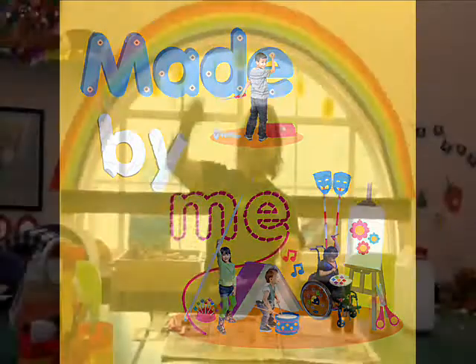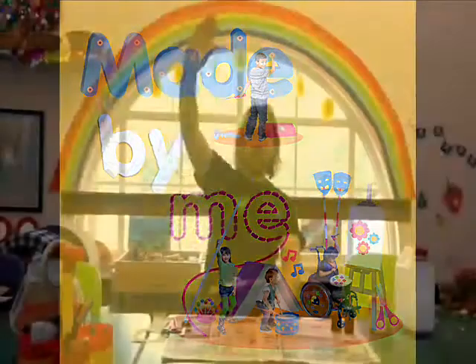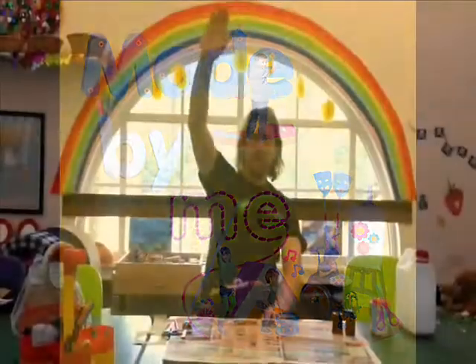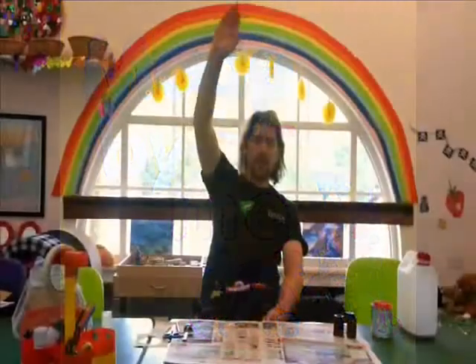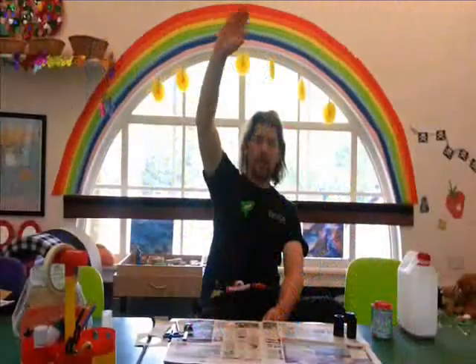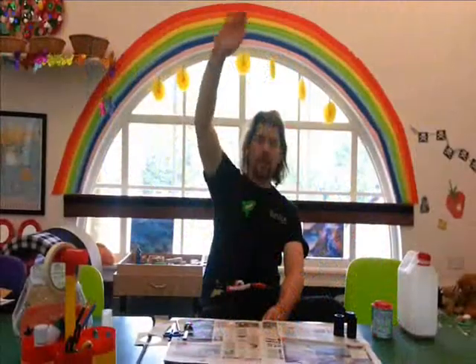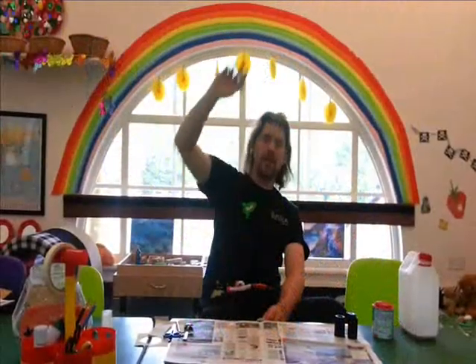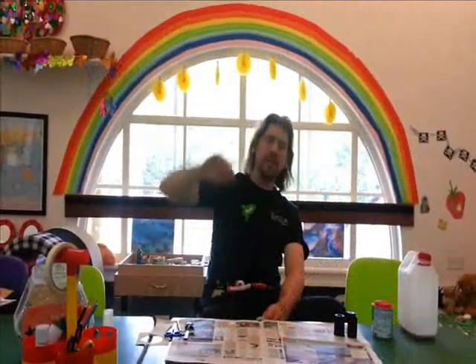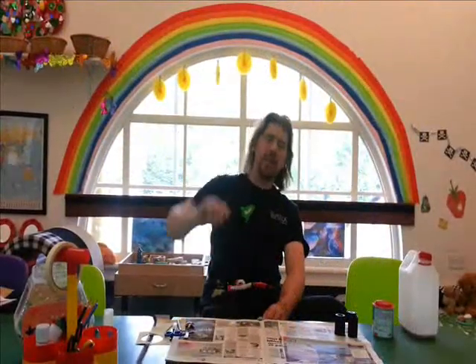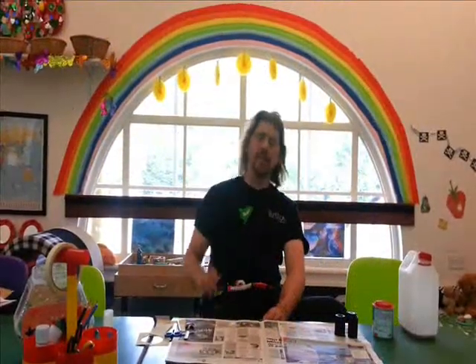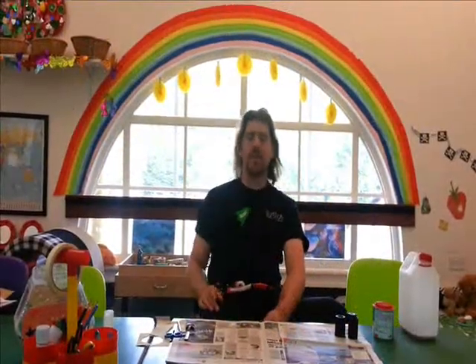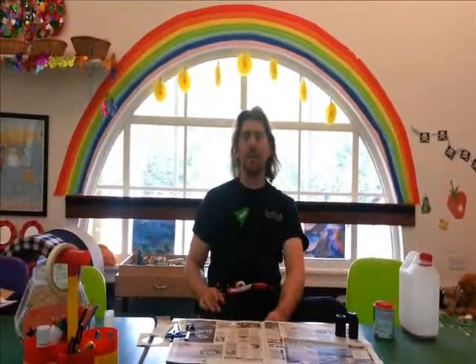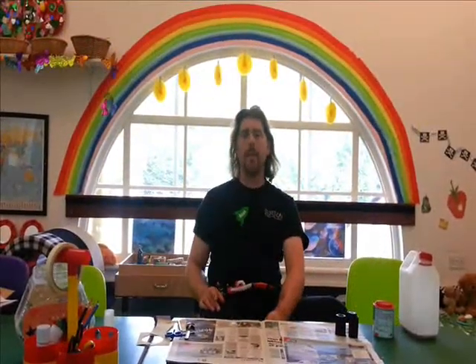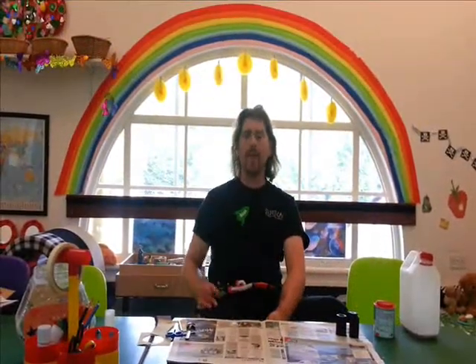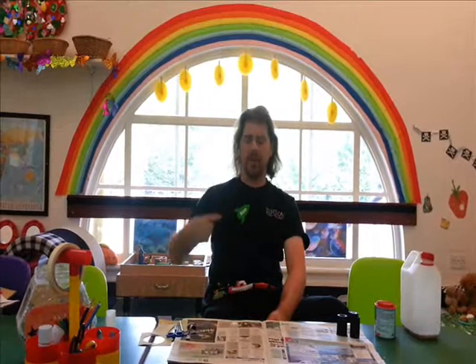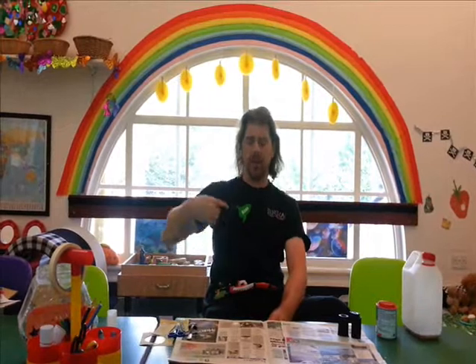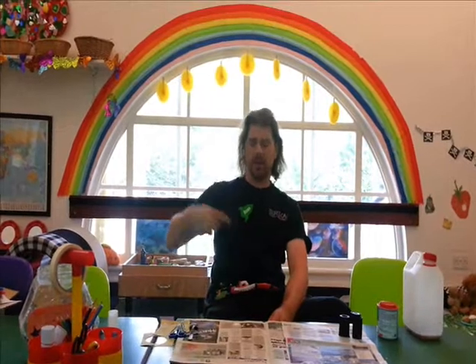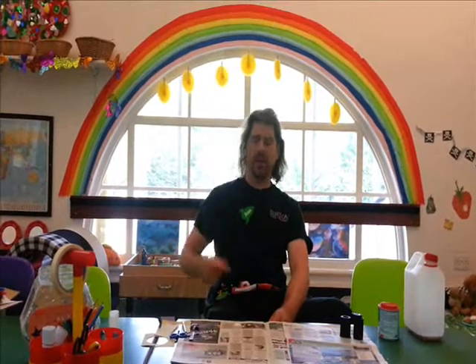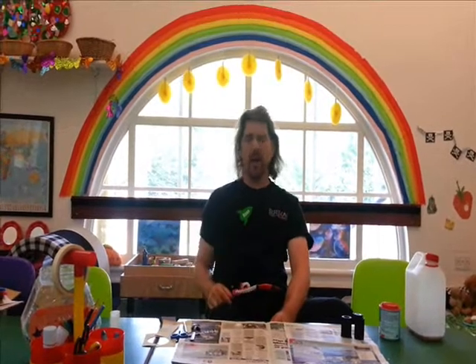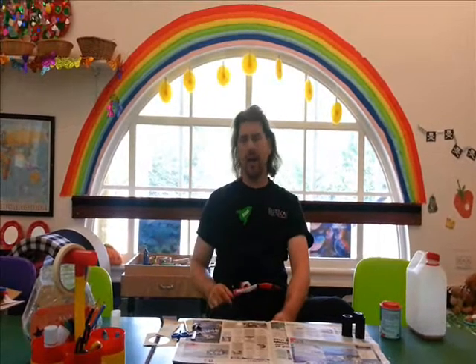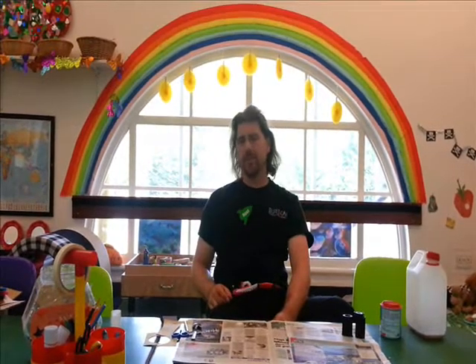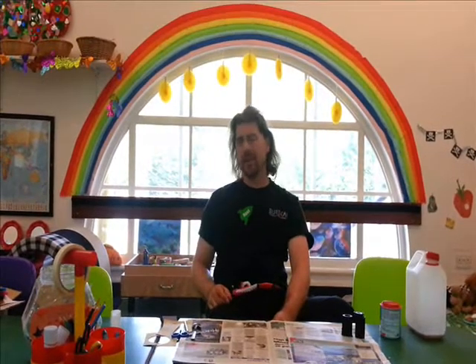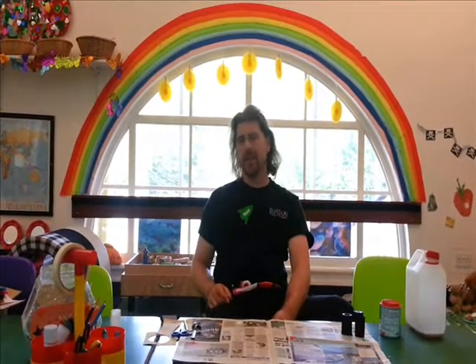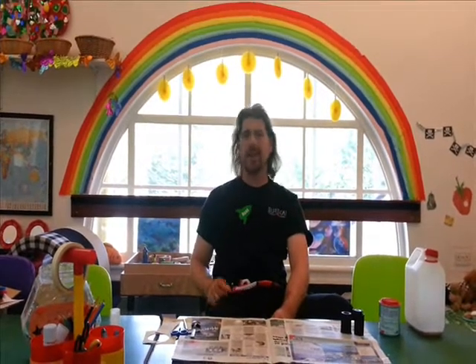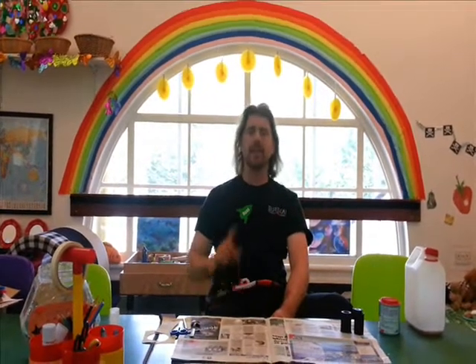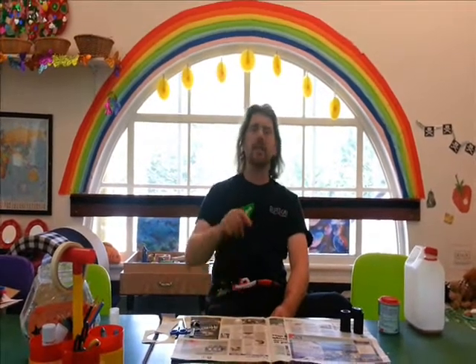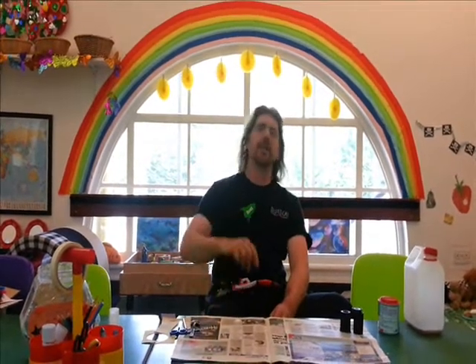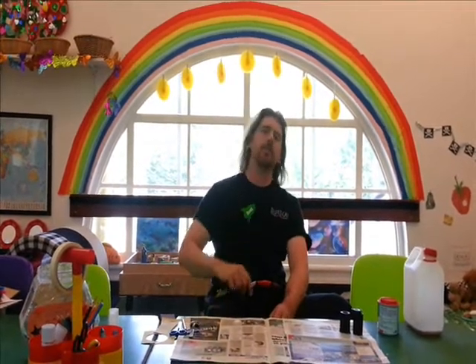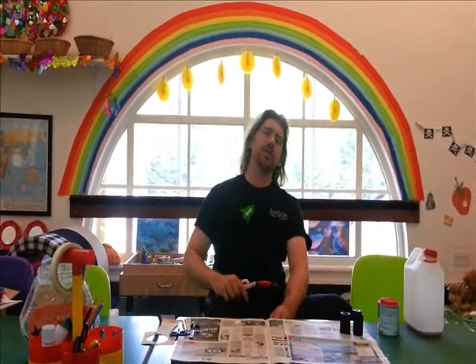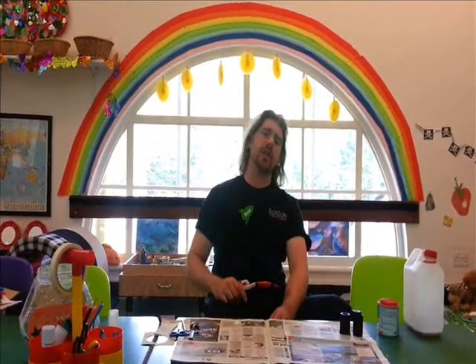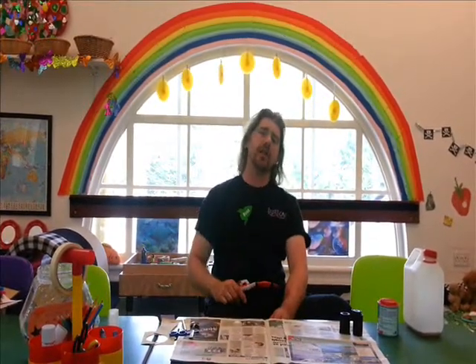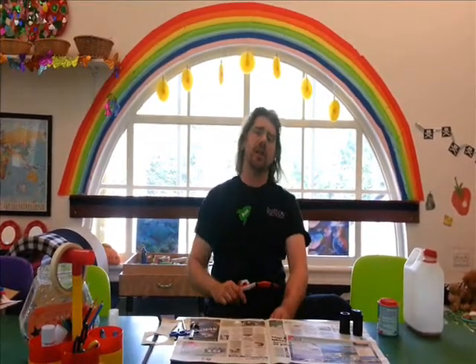Hello everyone, welcome to Made By Me. This time Made By Me — Ross, Head of Mad Science and Space Exploration at Eureka.